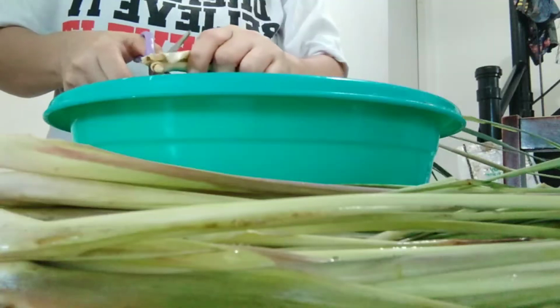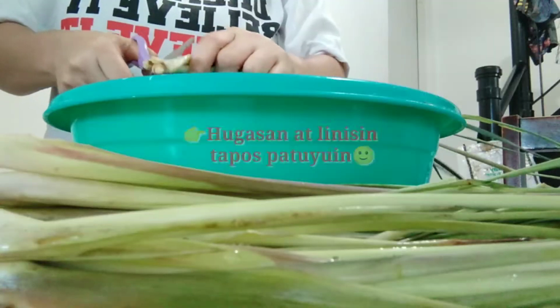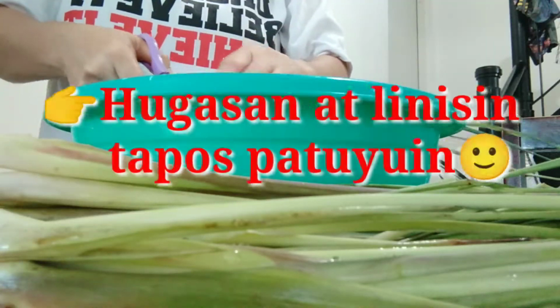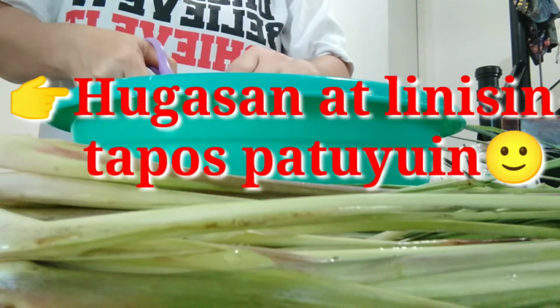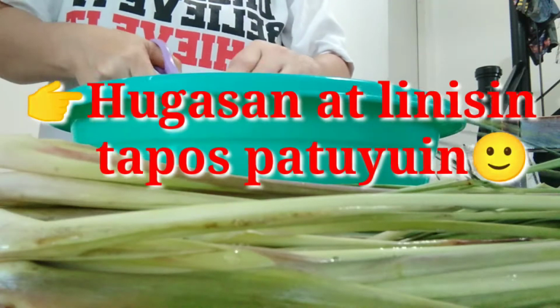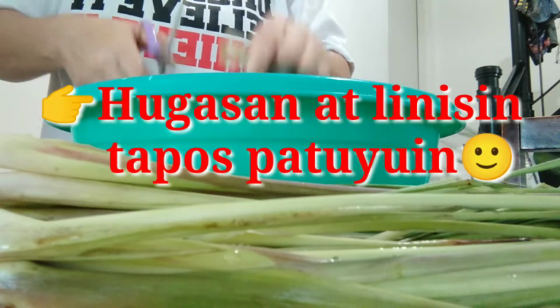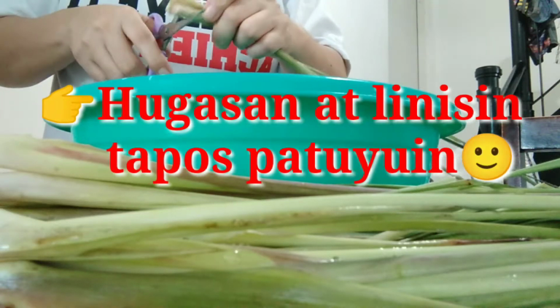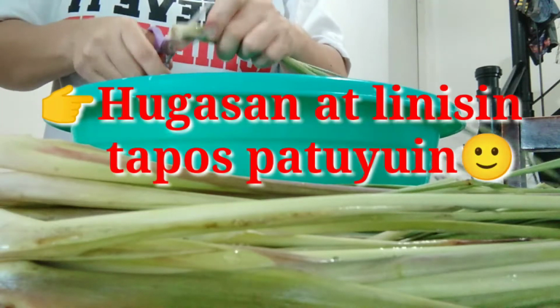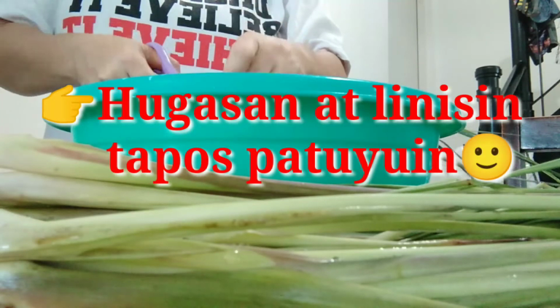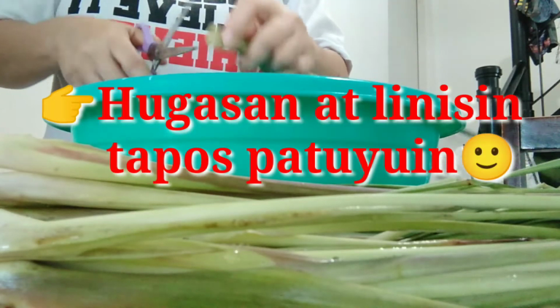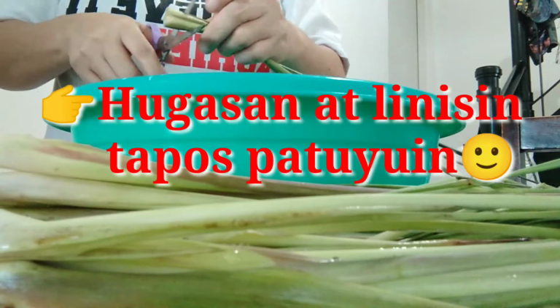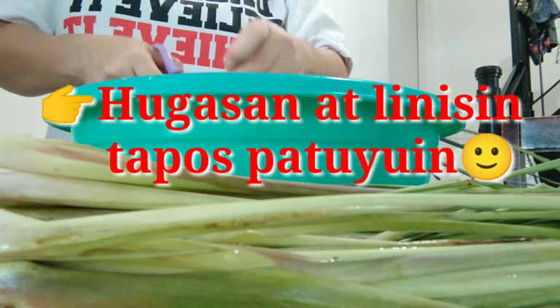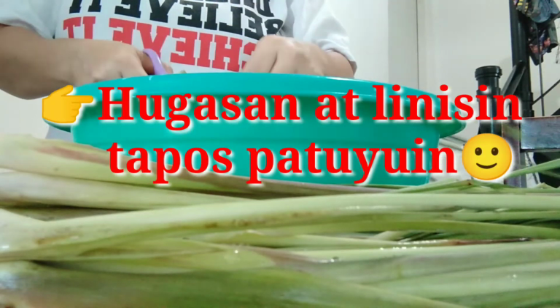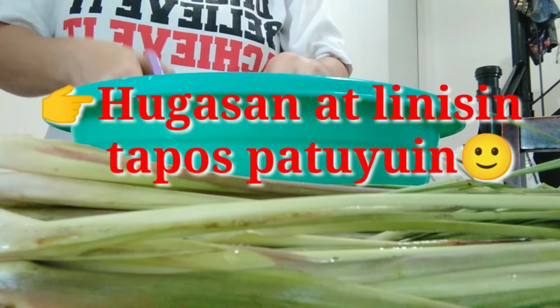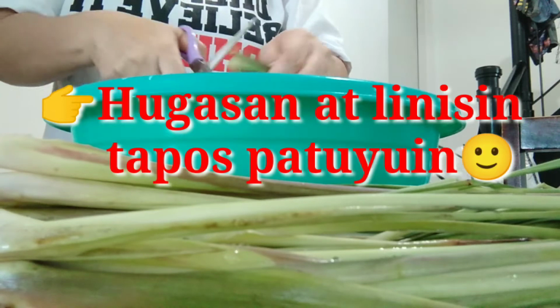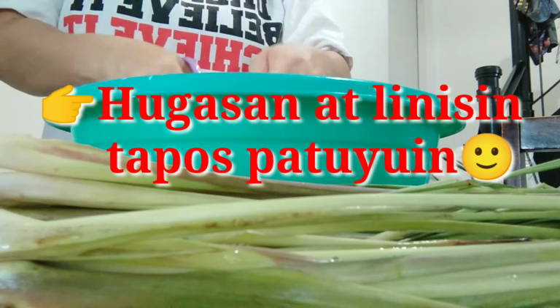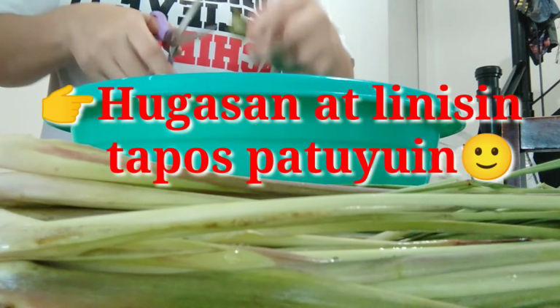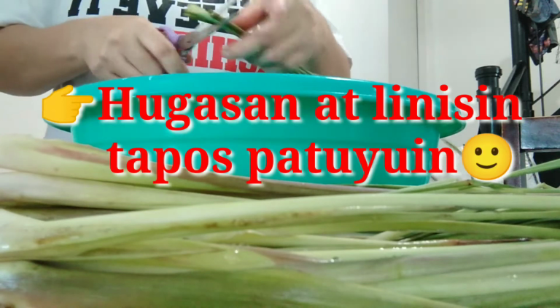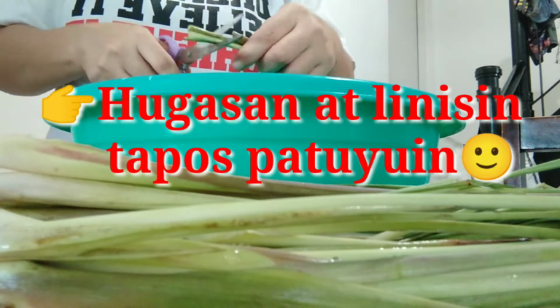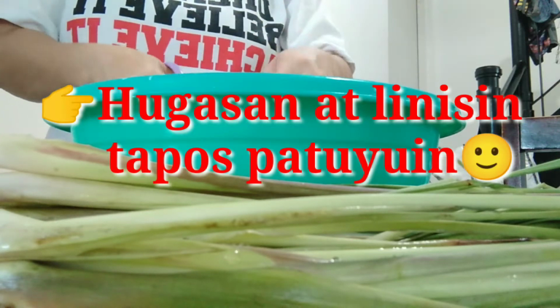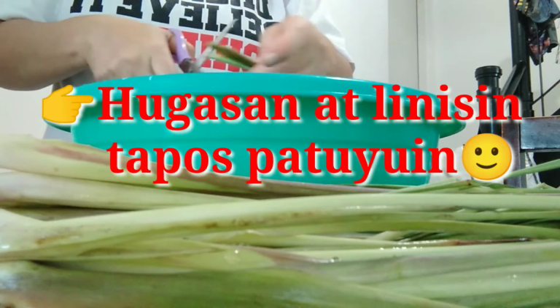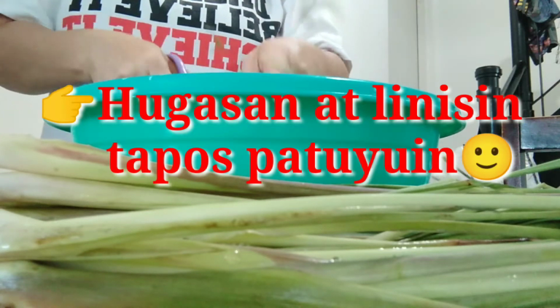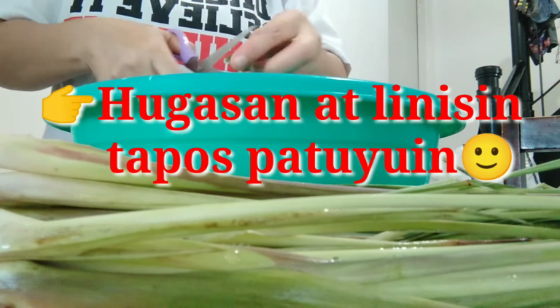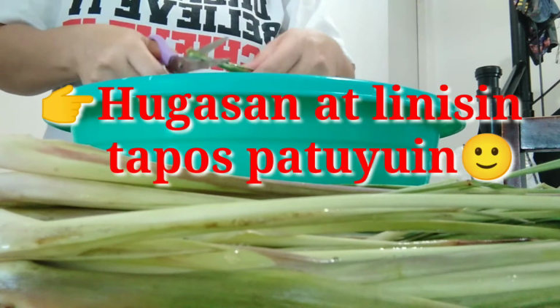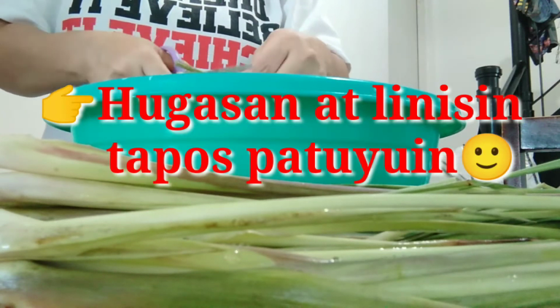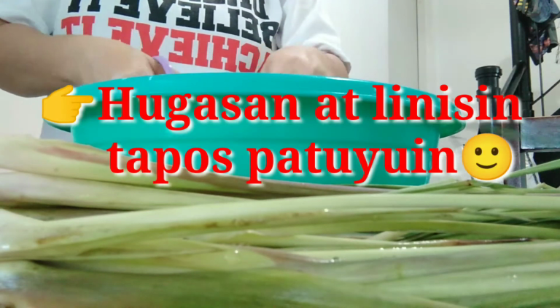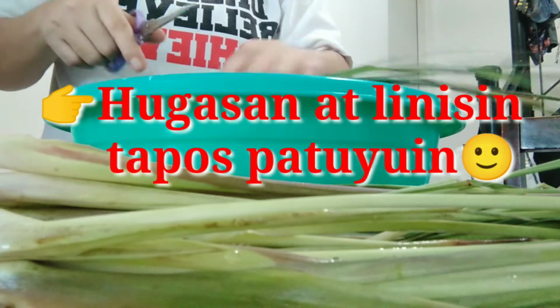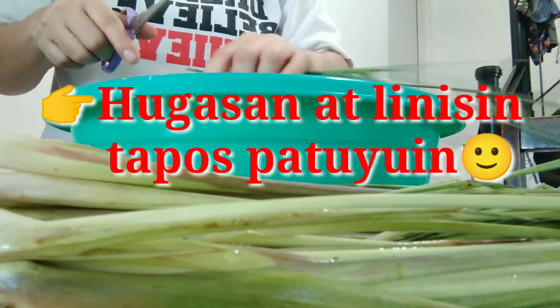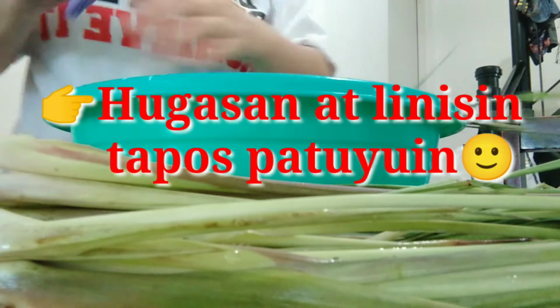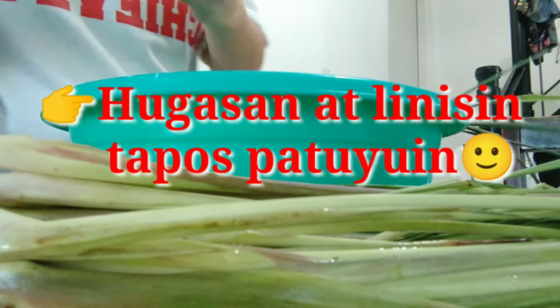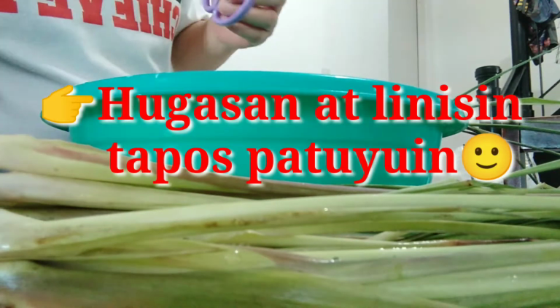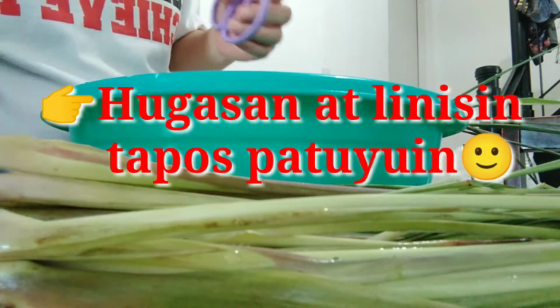Guys, kailangan nyo muna hugasan at linisan yung tanglad, tapos tsaka nyo putol-putolin.